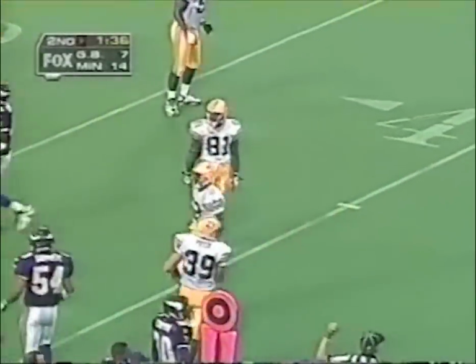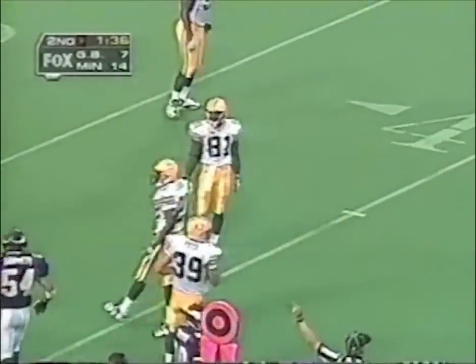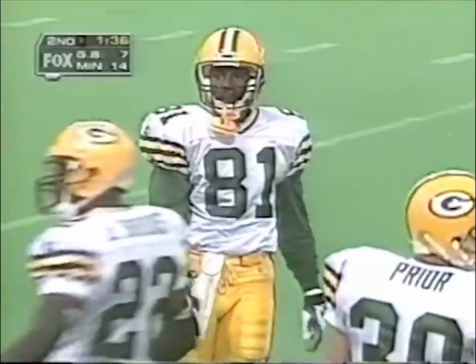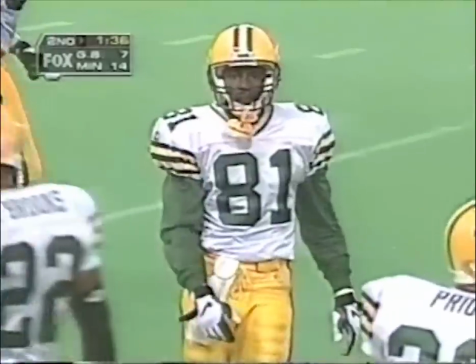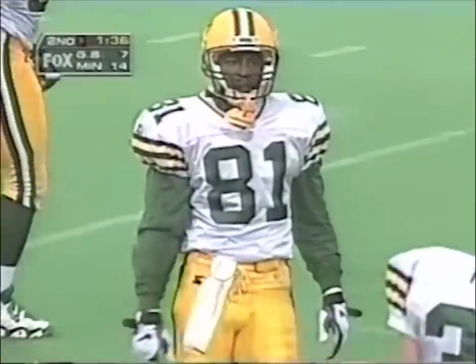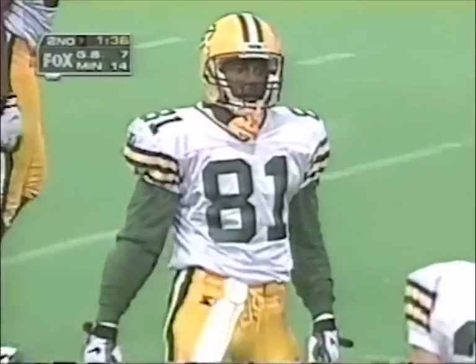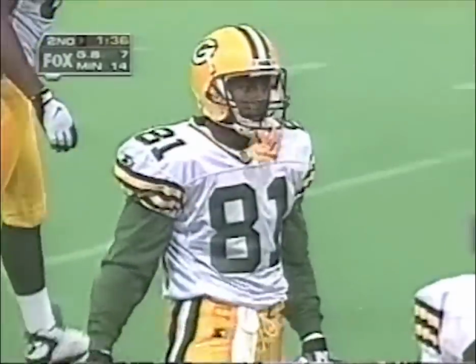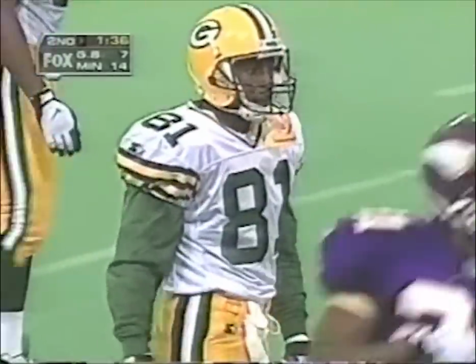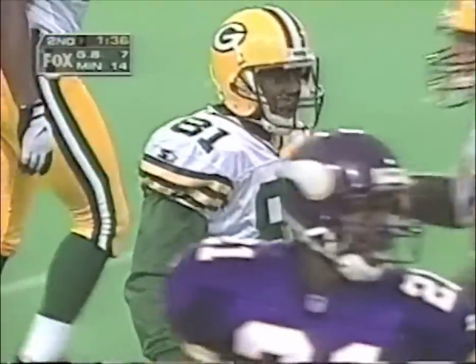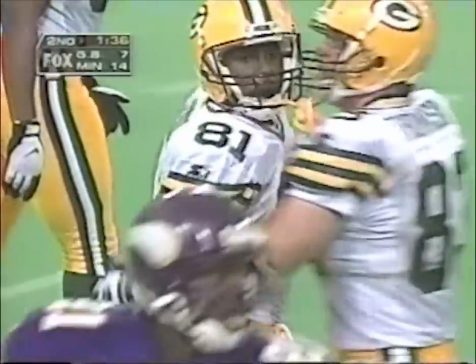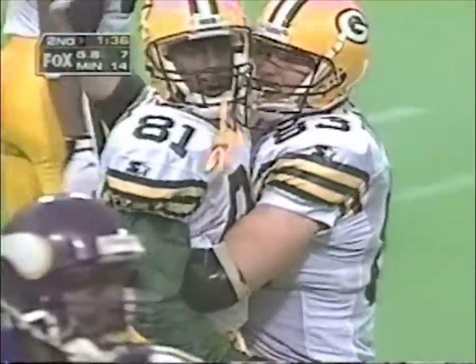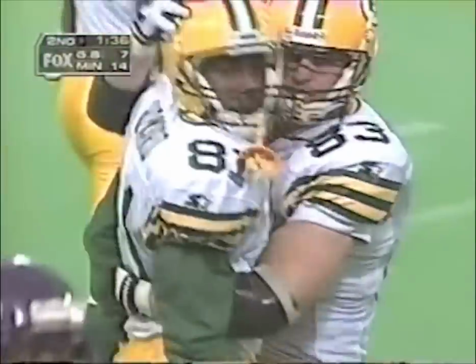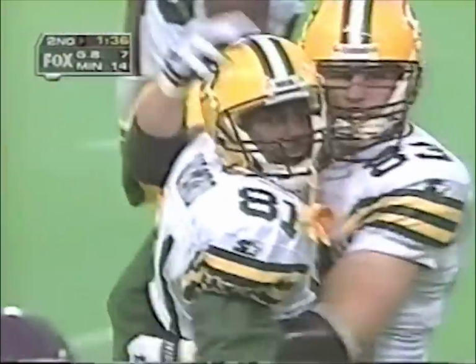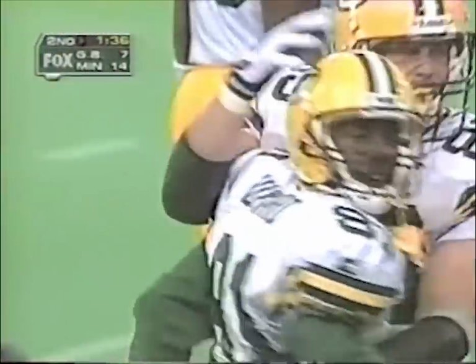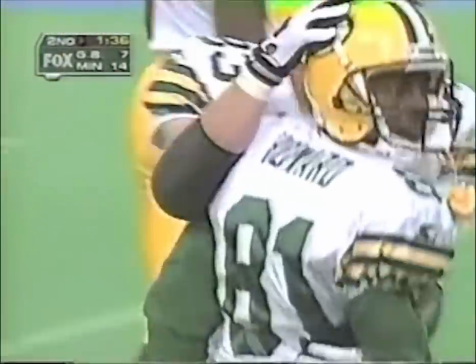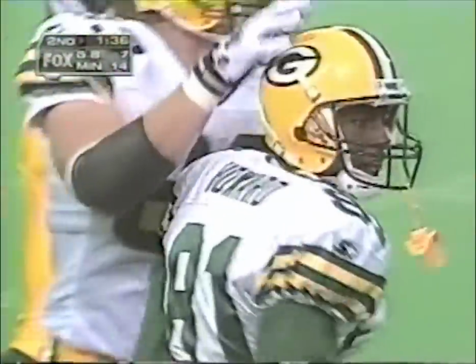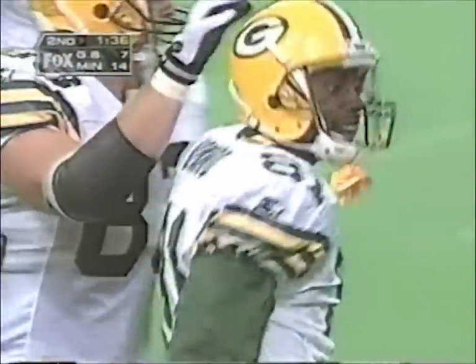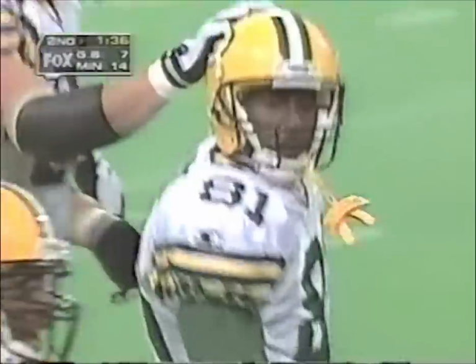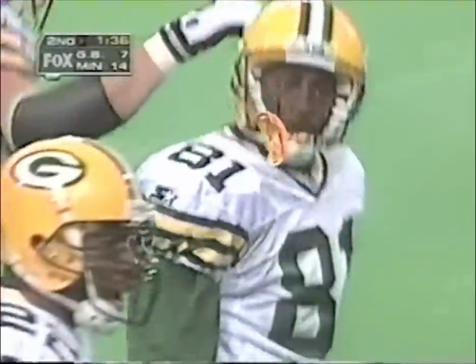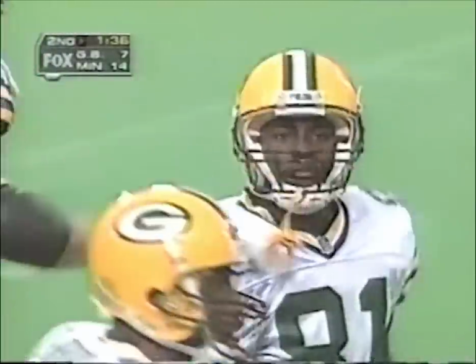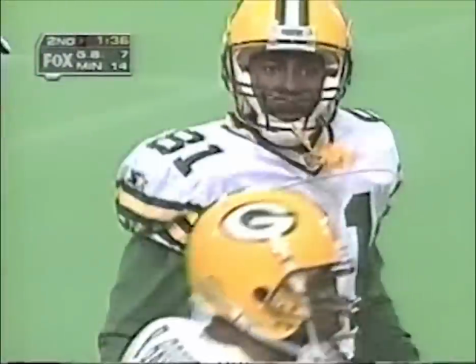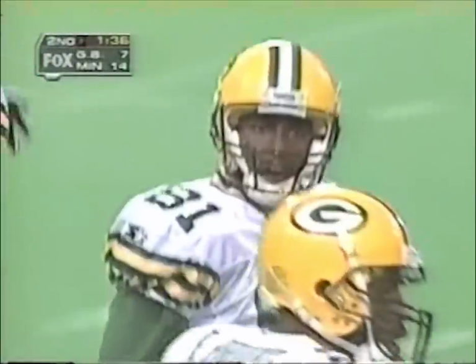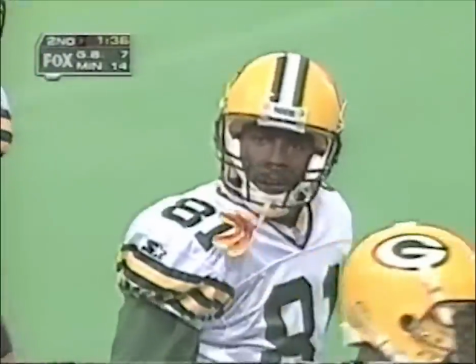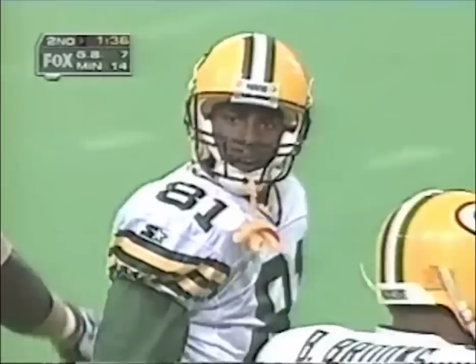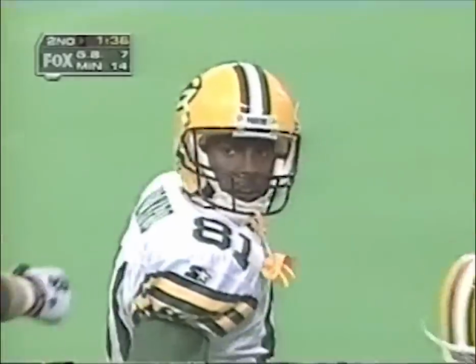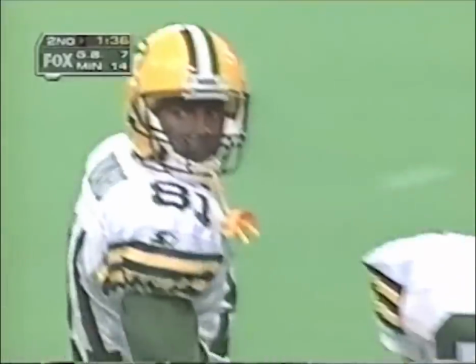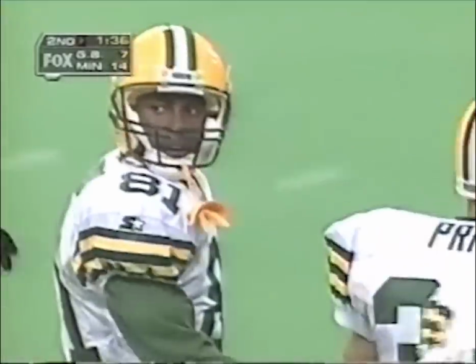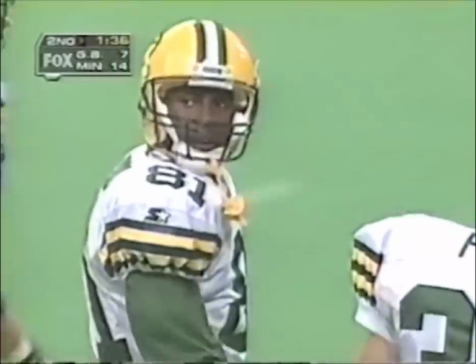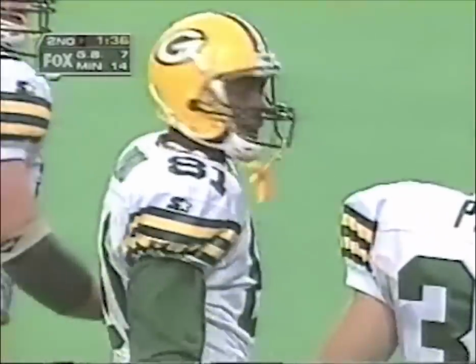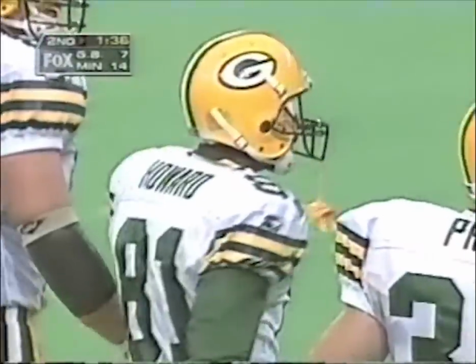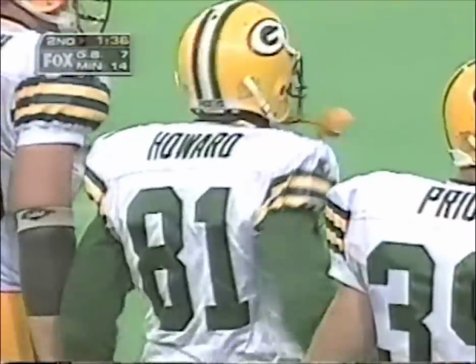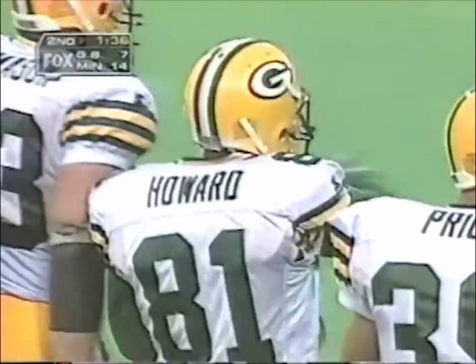He's tripped up by Chris Walsh — and that may have saved a touchdown. Where is Desmond Howard's speed? All you've got to do is run.